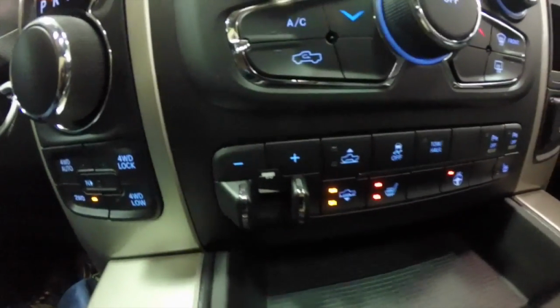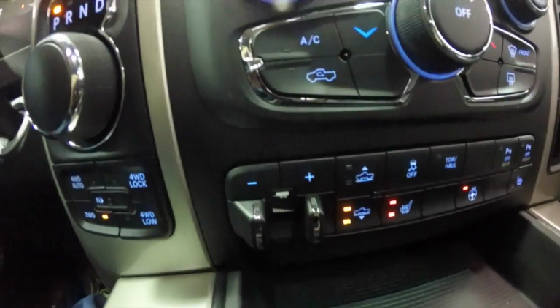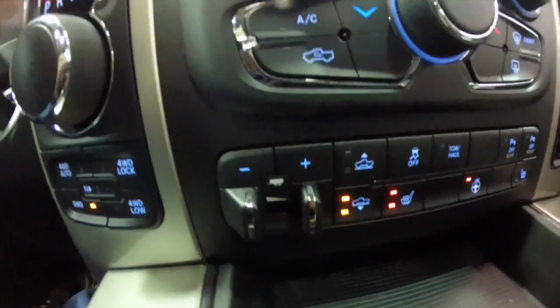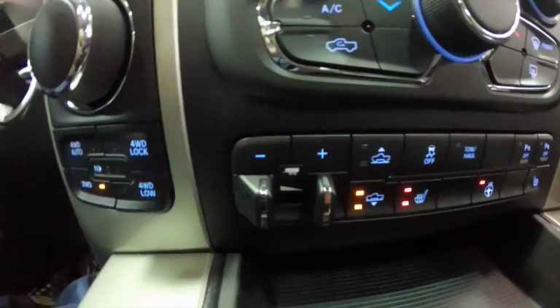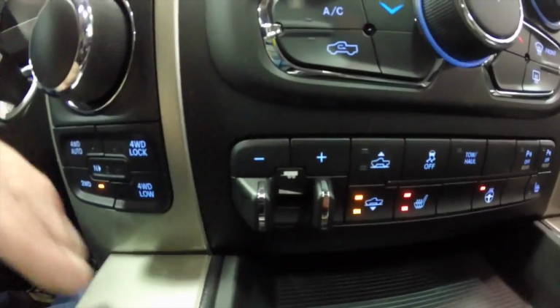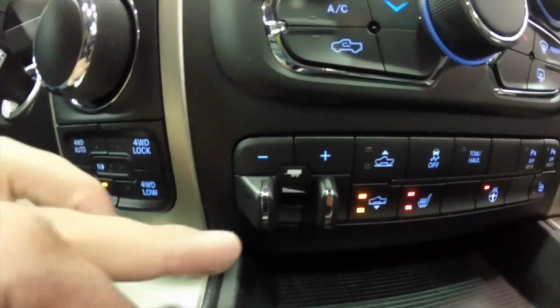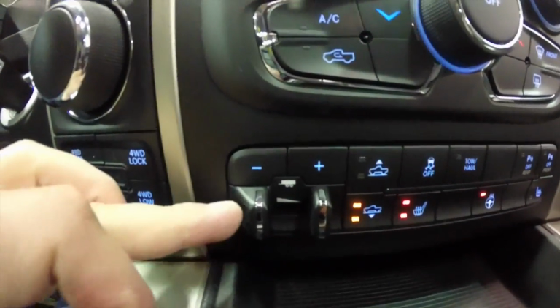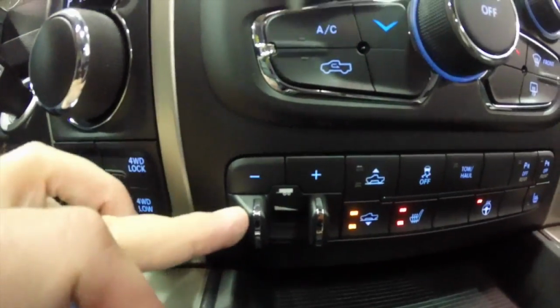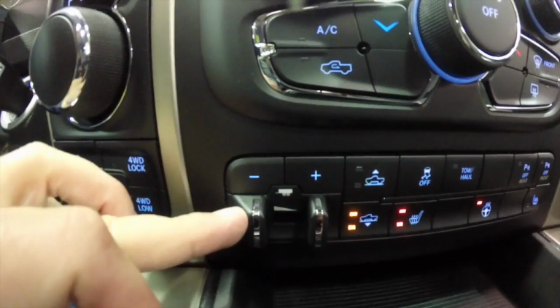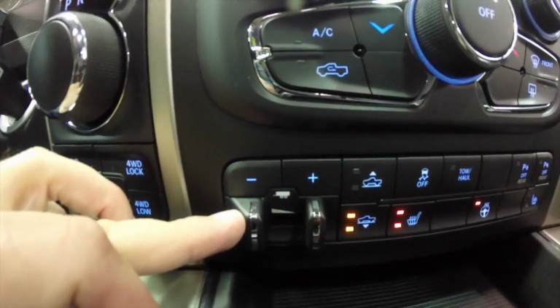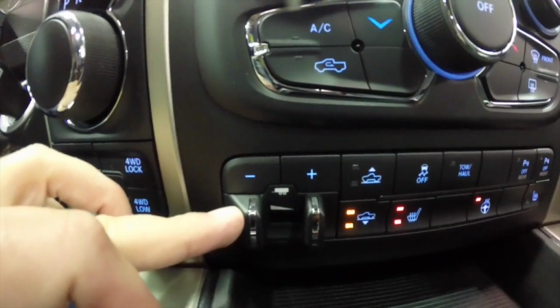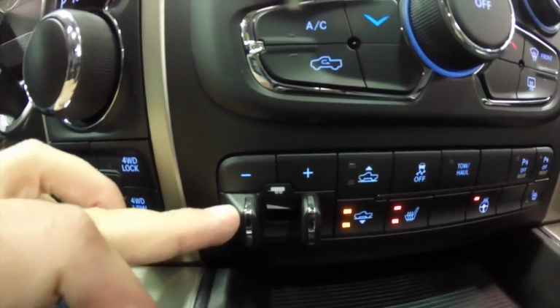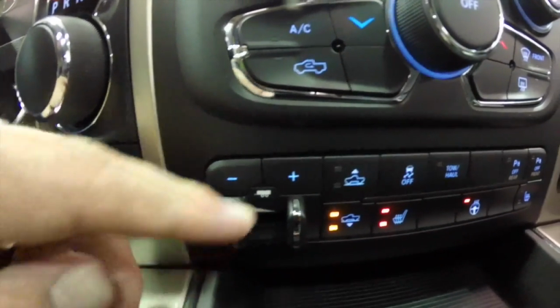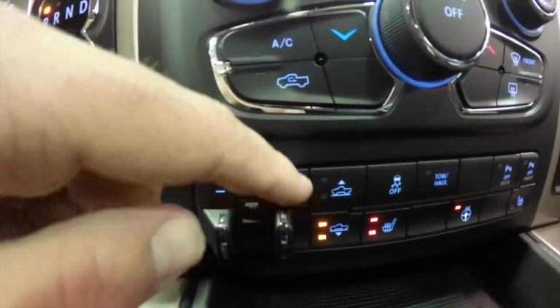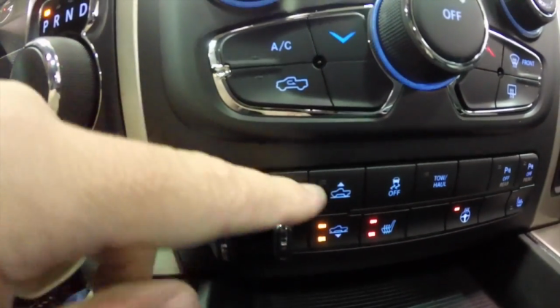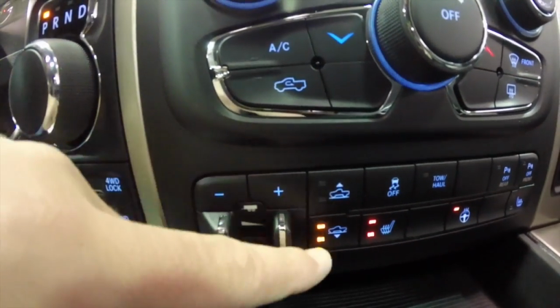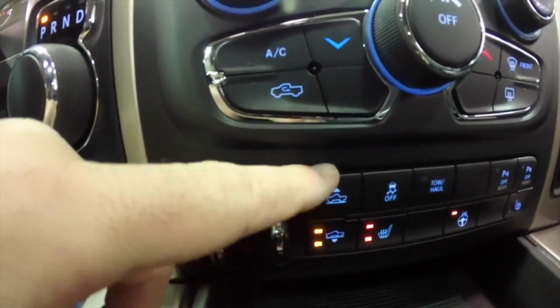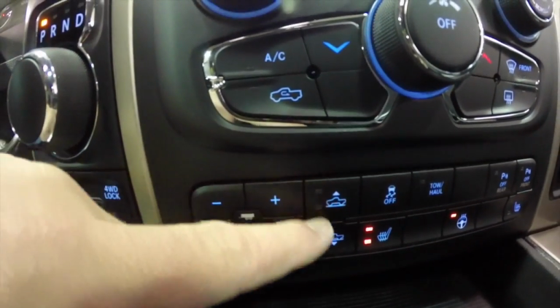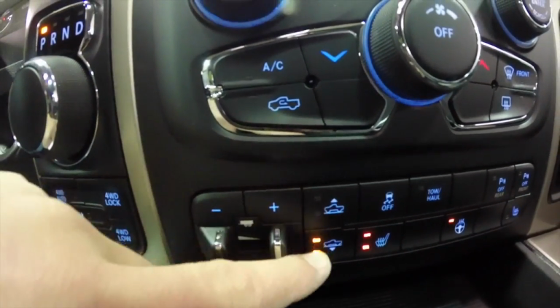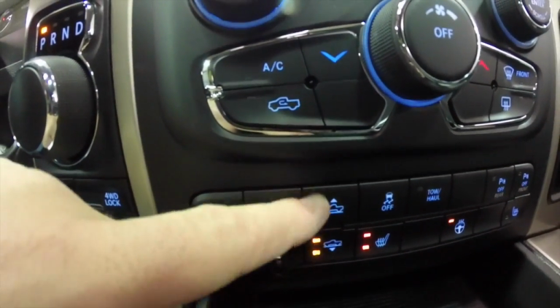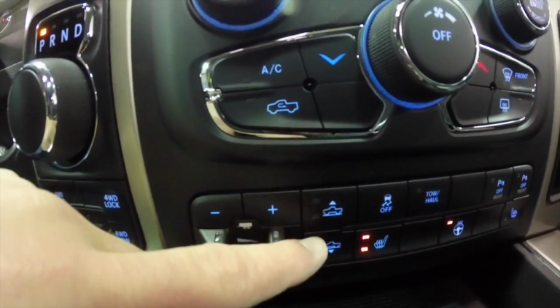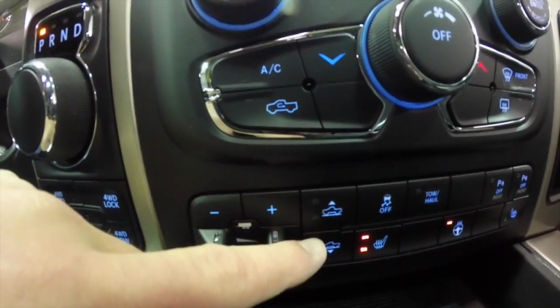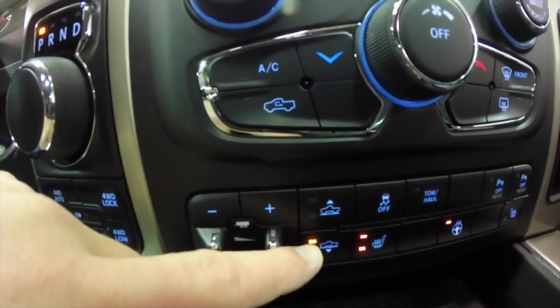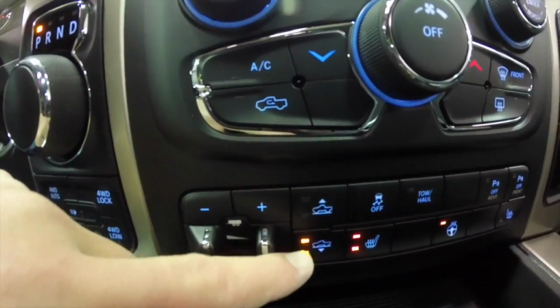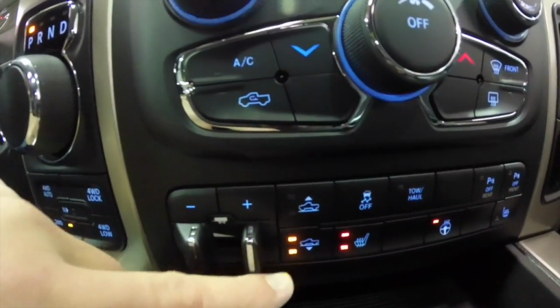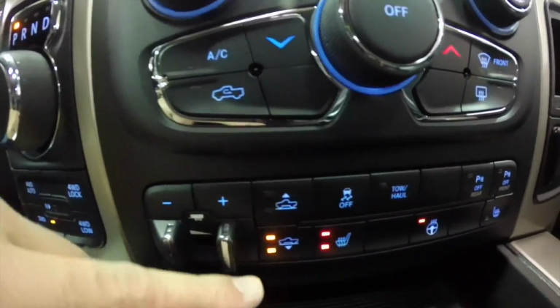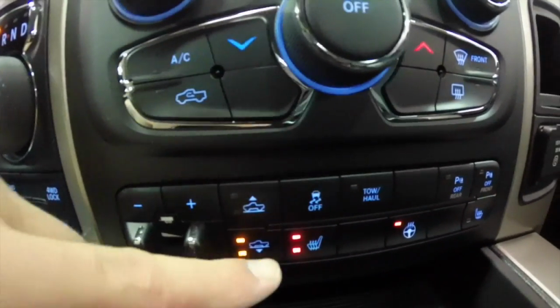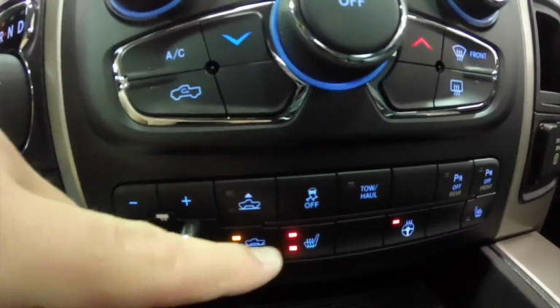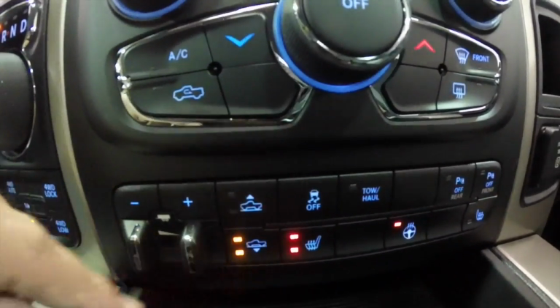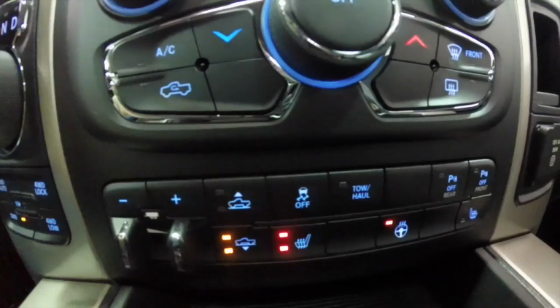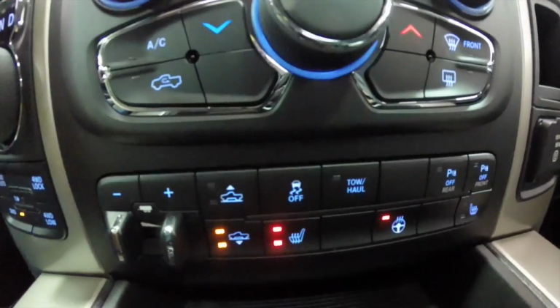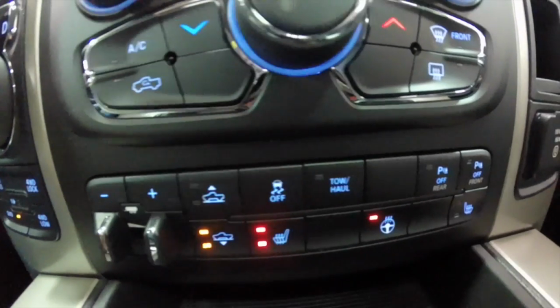Below even more, you have your trailer brake control, your suspension travel, and the heated seat controls.